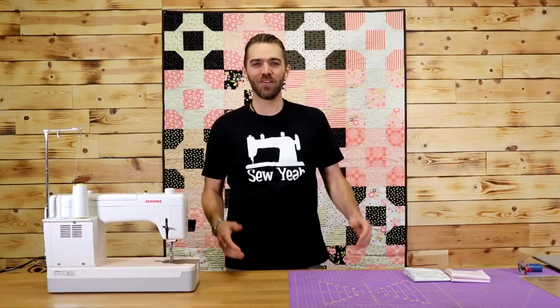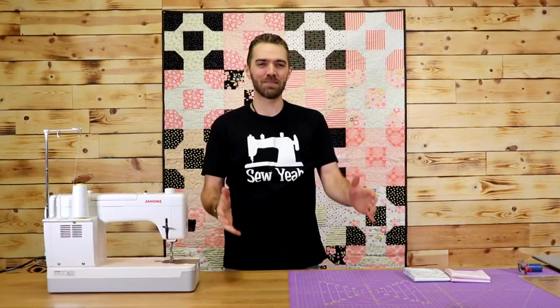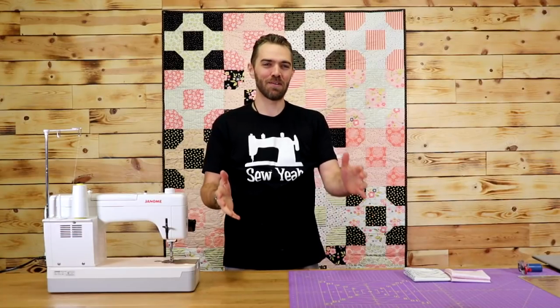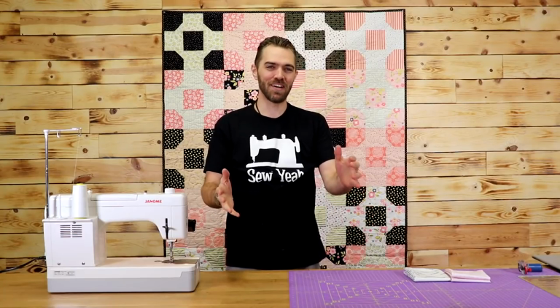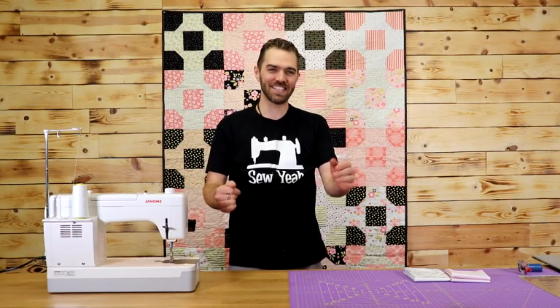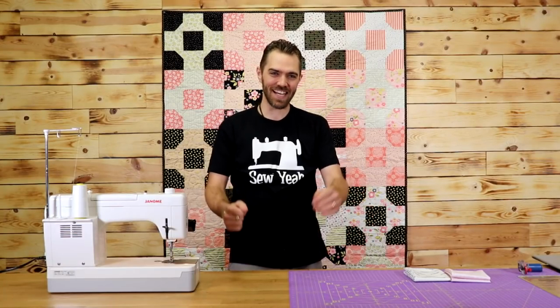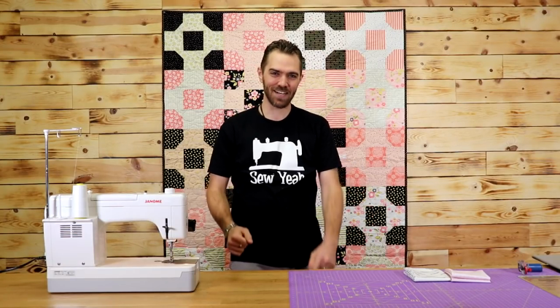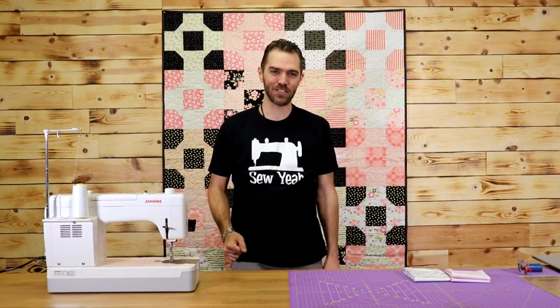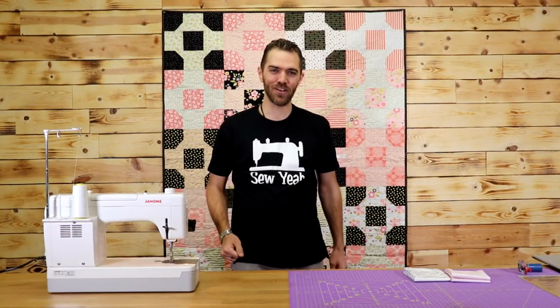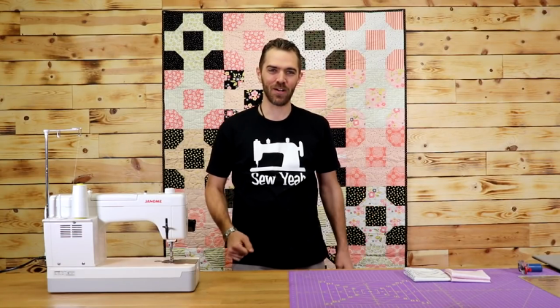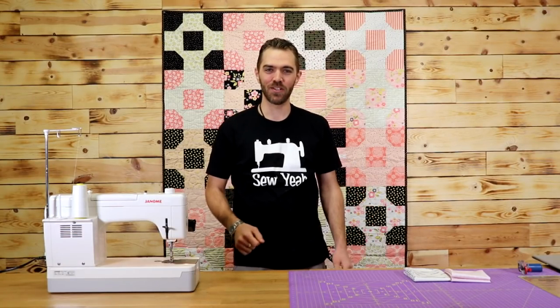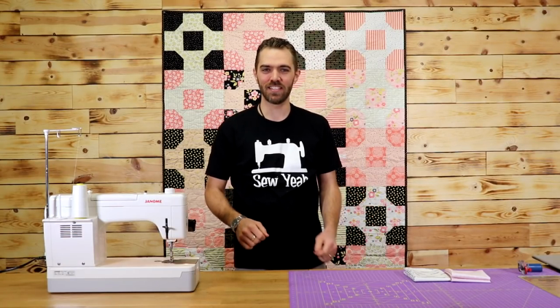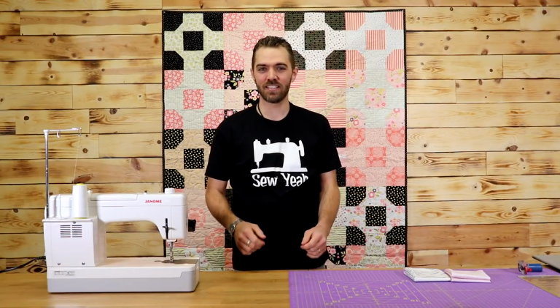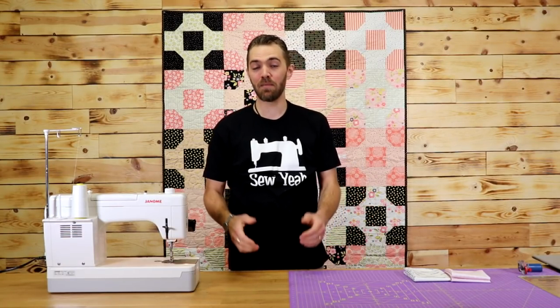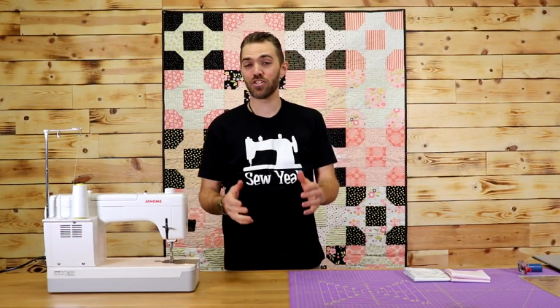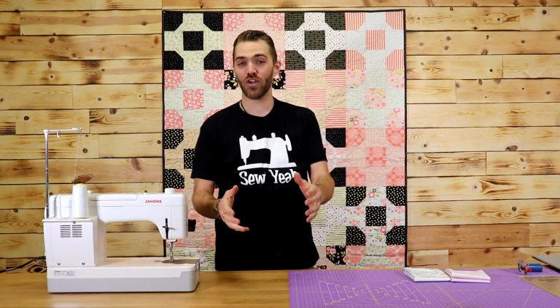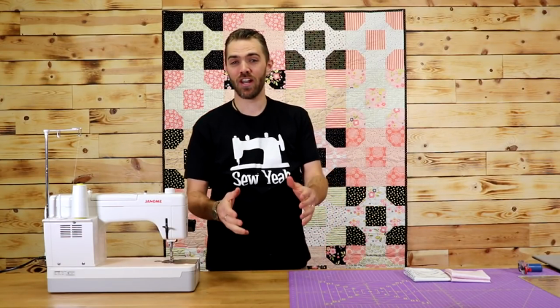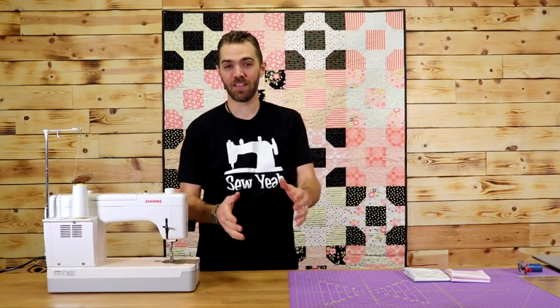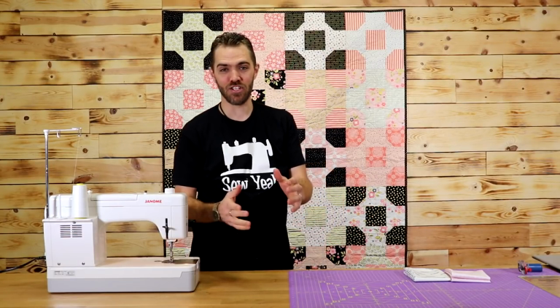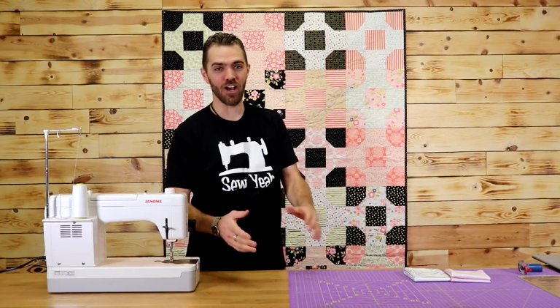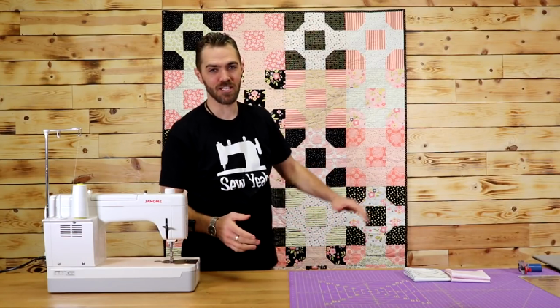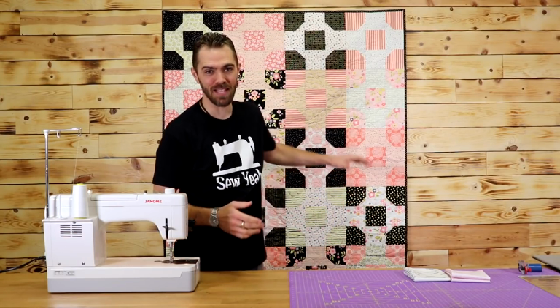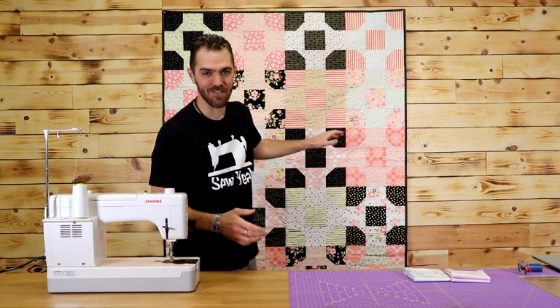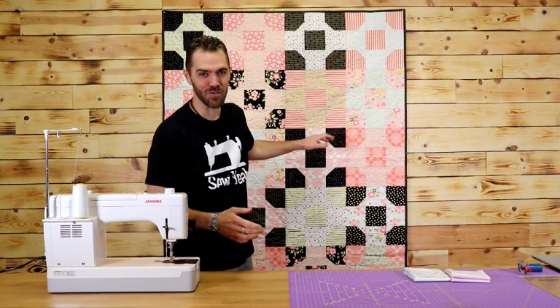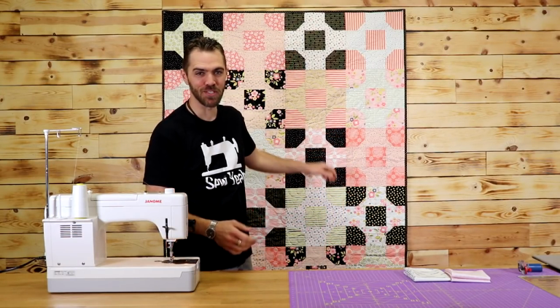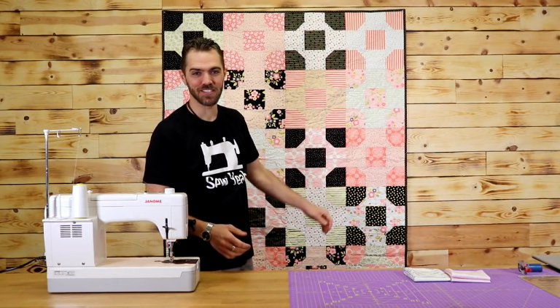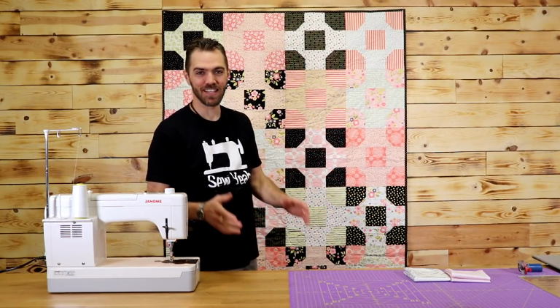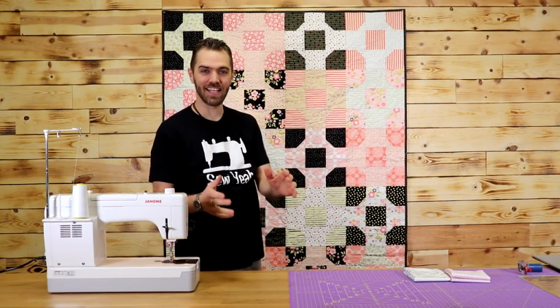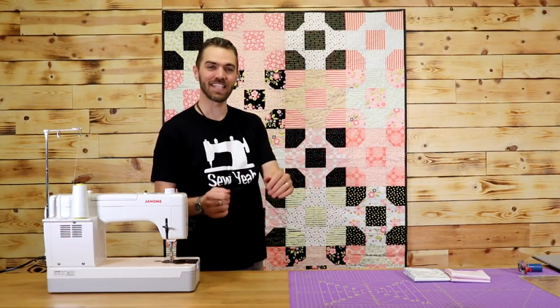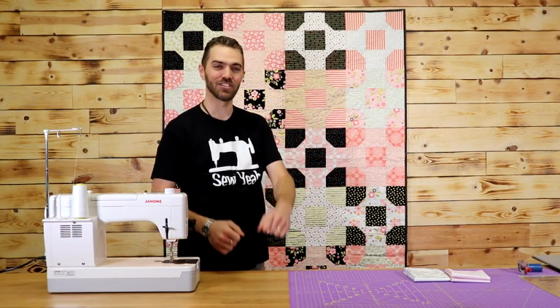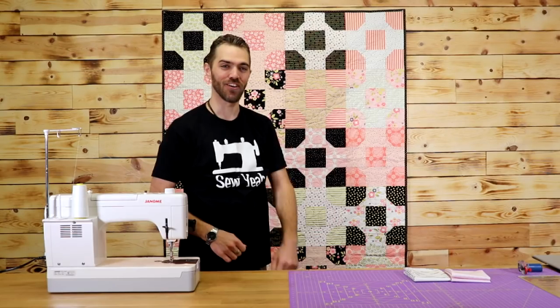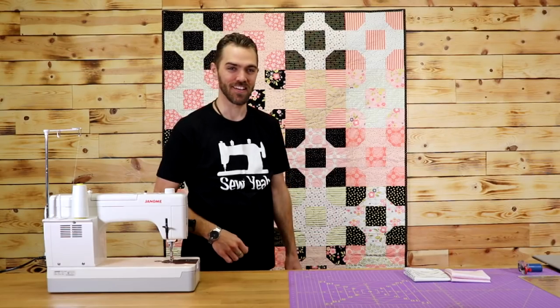What's up everybody? Zach here with Sew Yacht Quilting. Today I'm going to show you how to make this awesome lantern quilt. Let's get started.